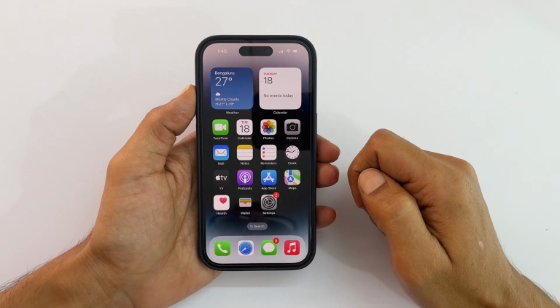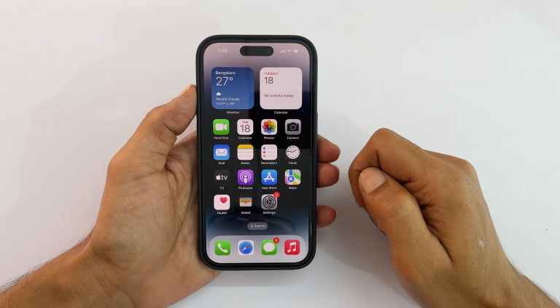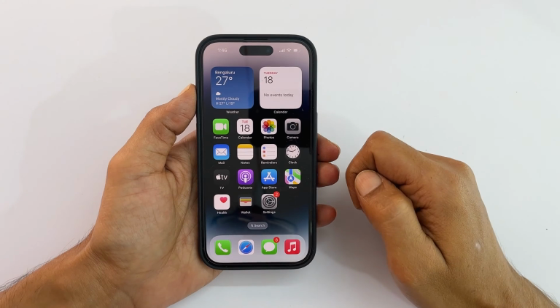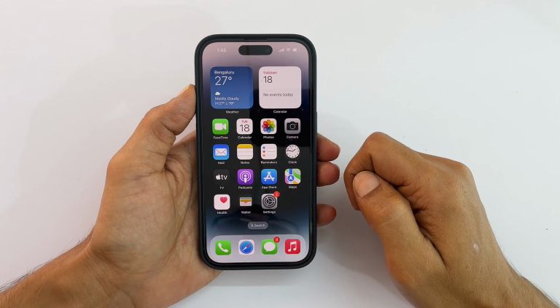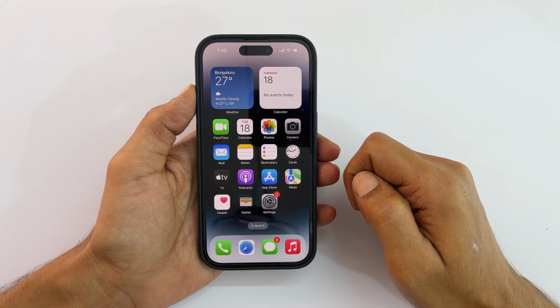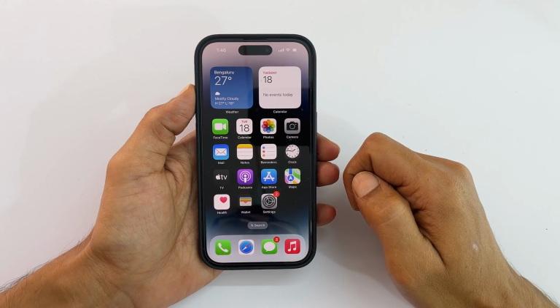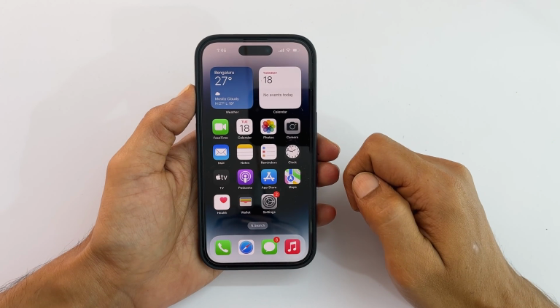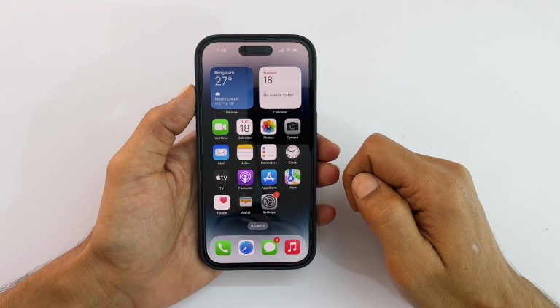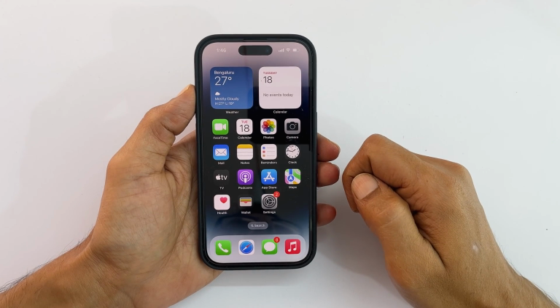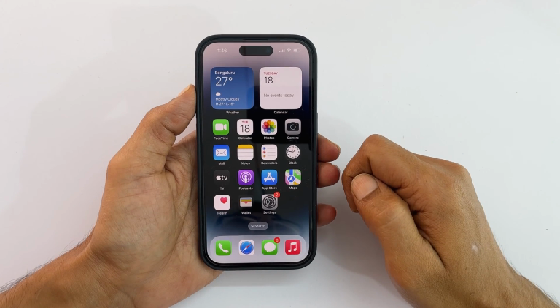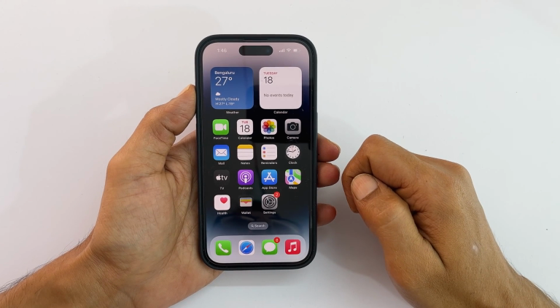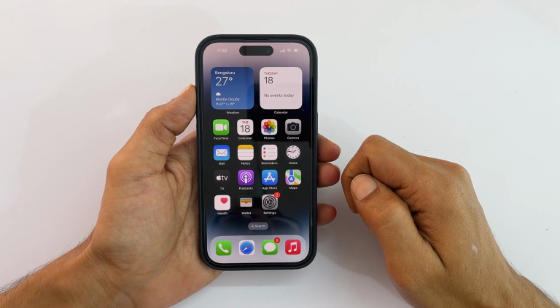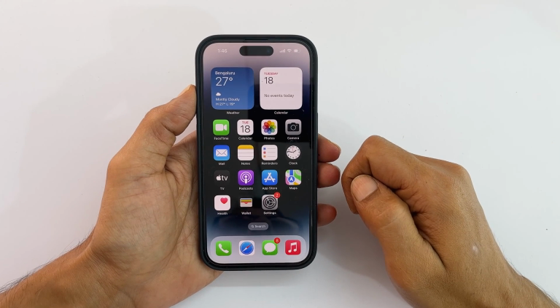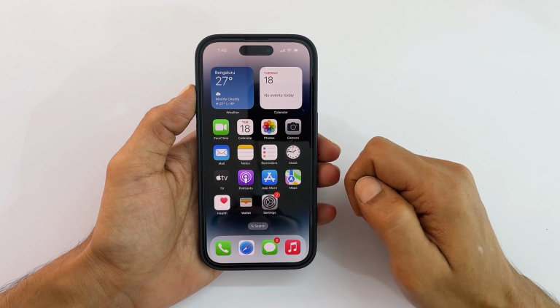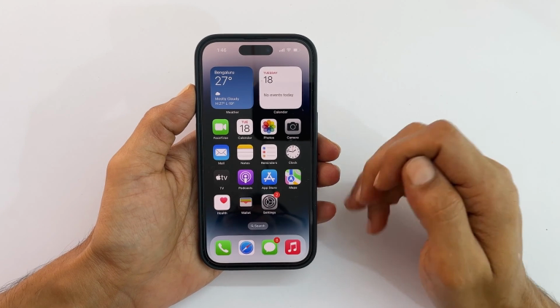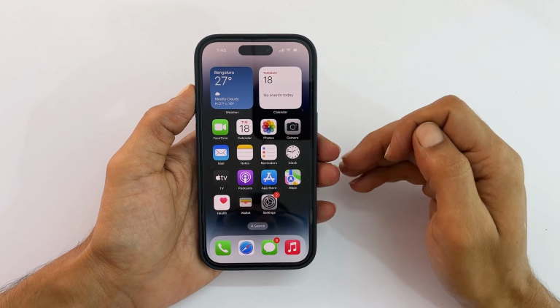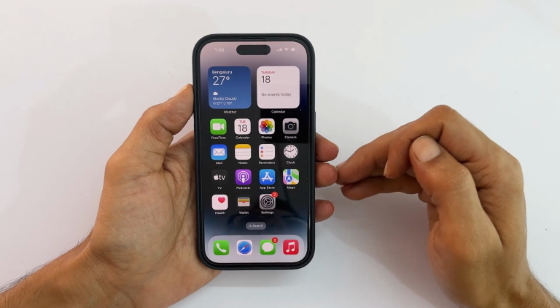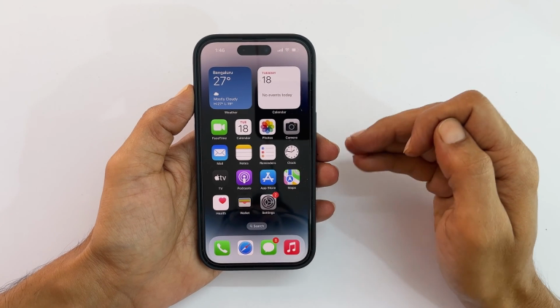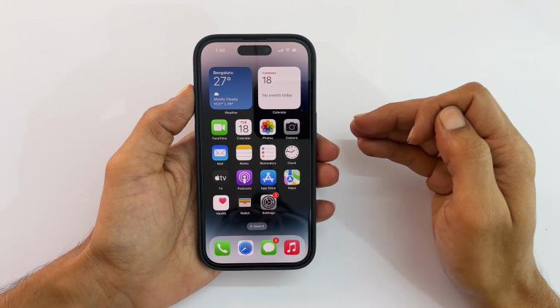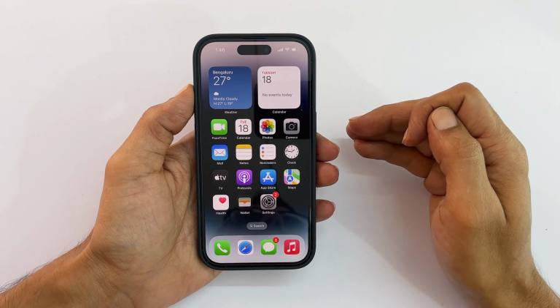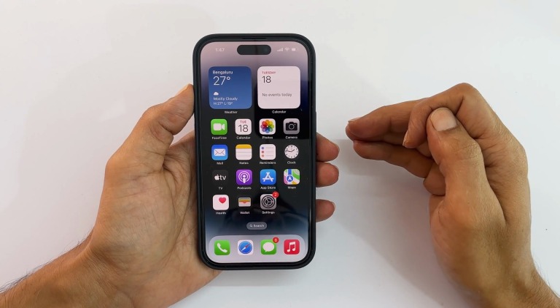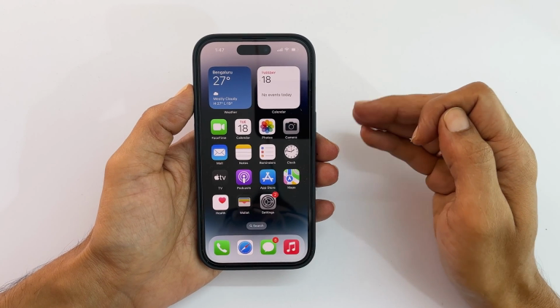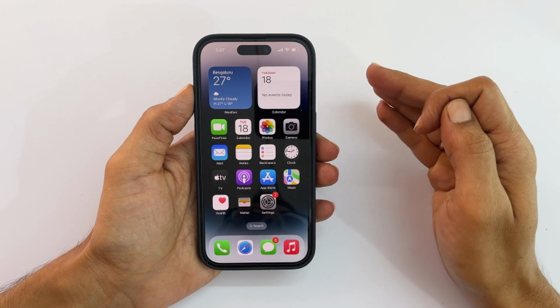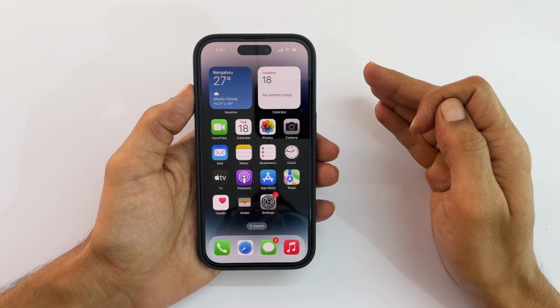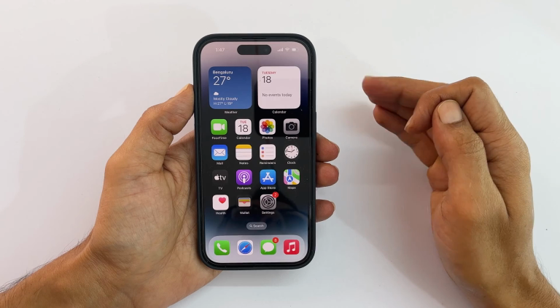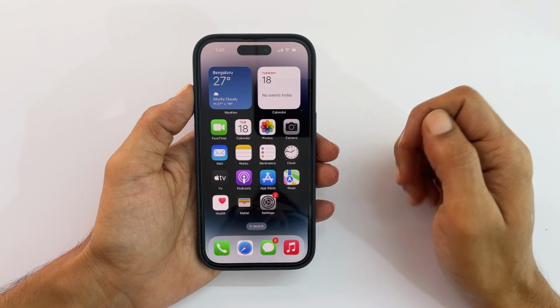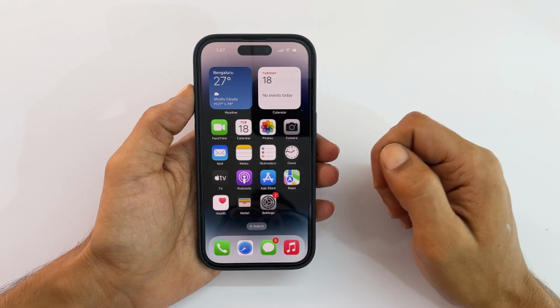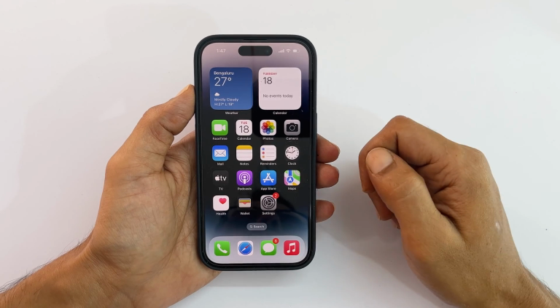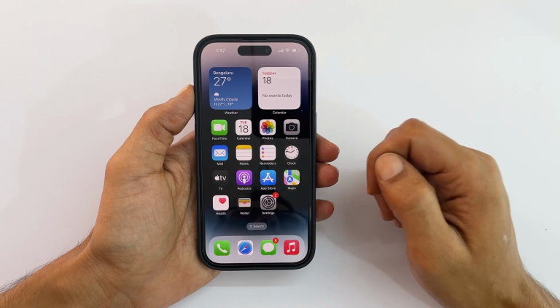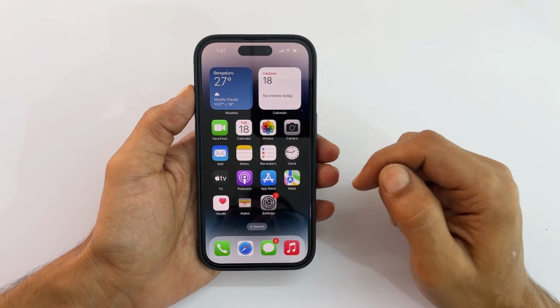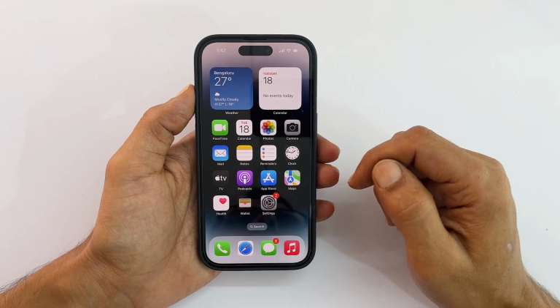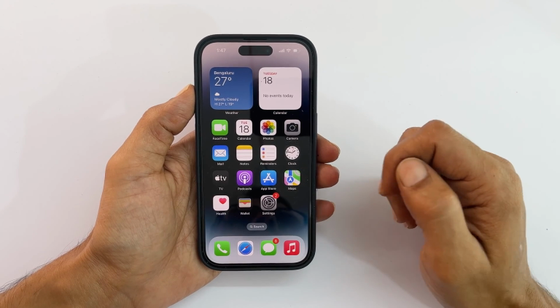Welcome to the channel. In this video, I will show you how to restart iPhone 14 Pro using Siri.